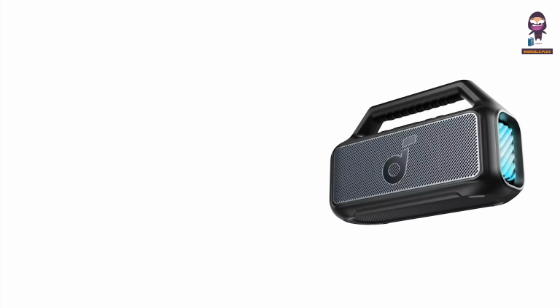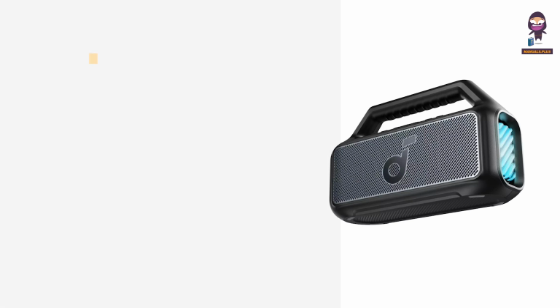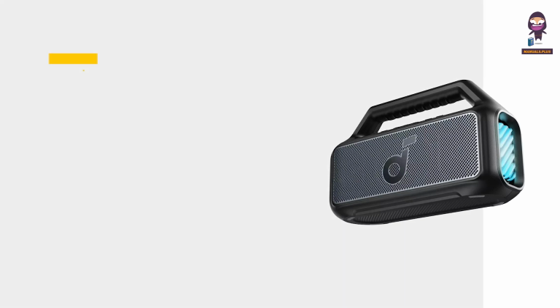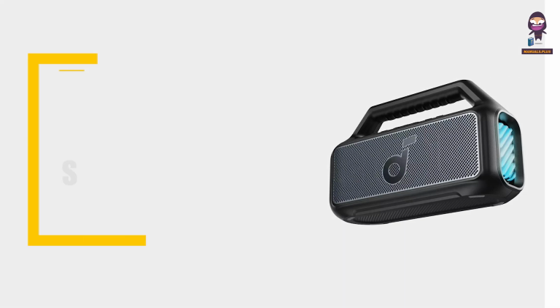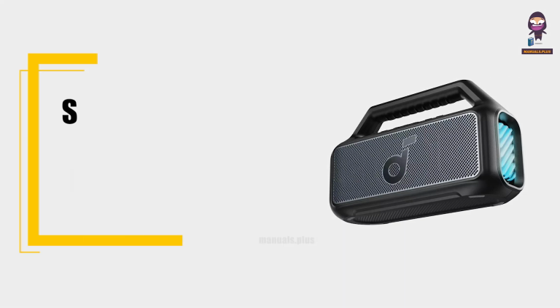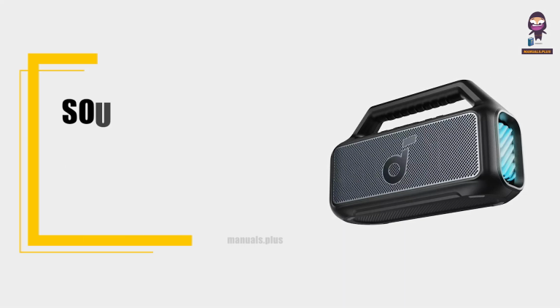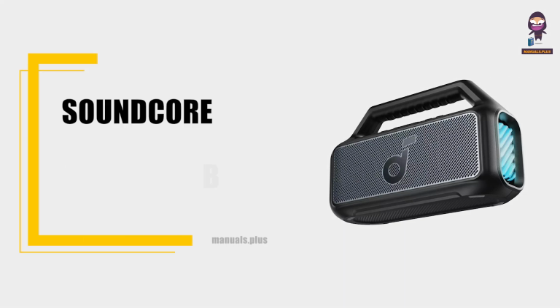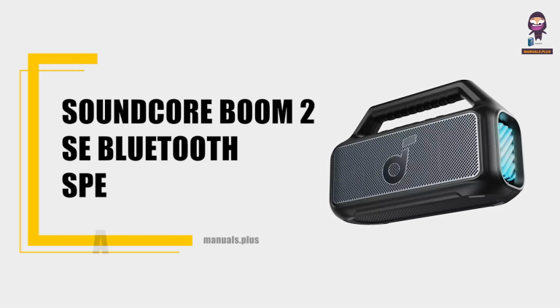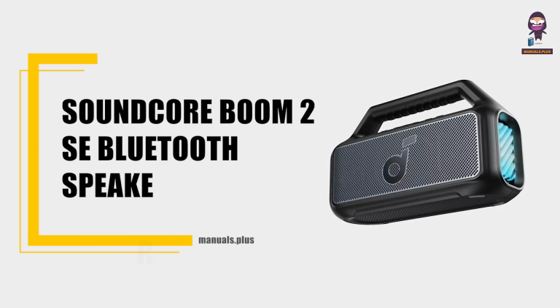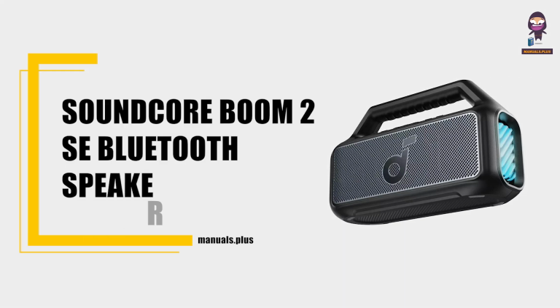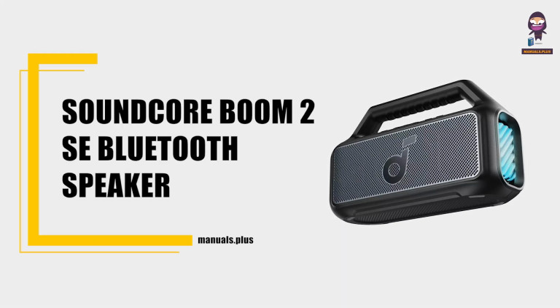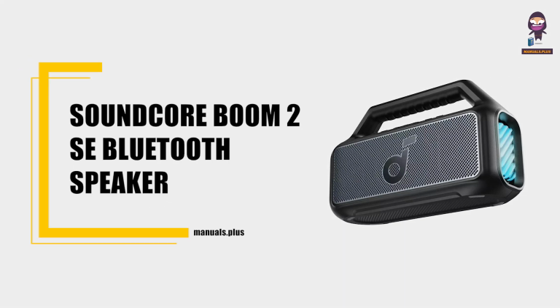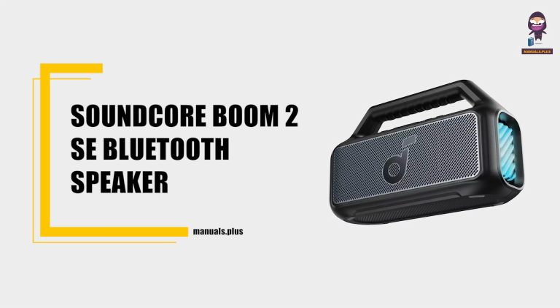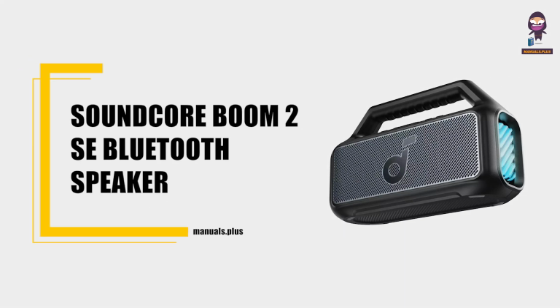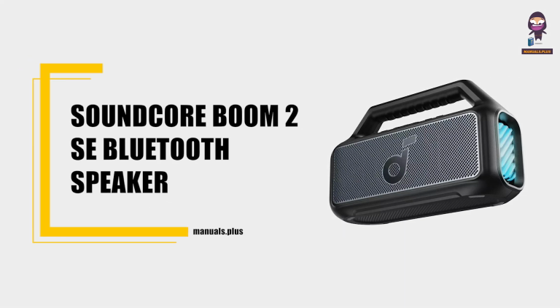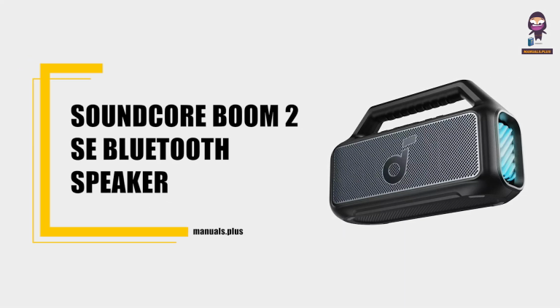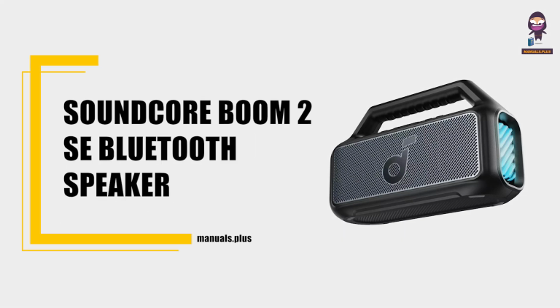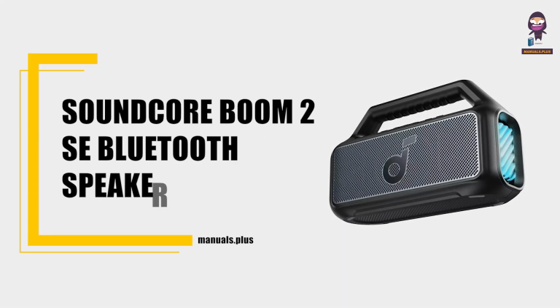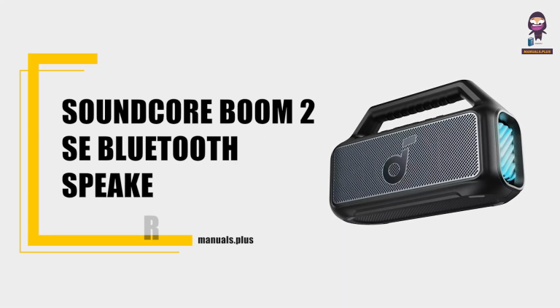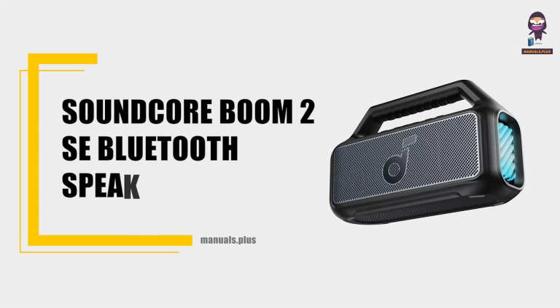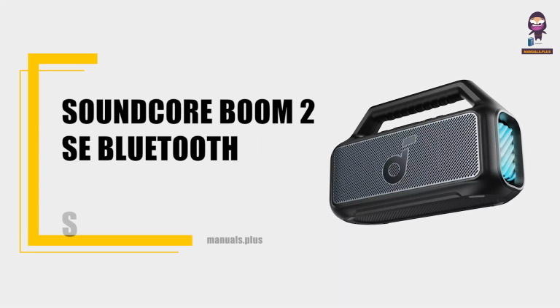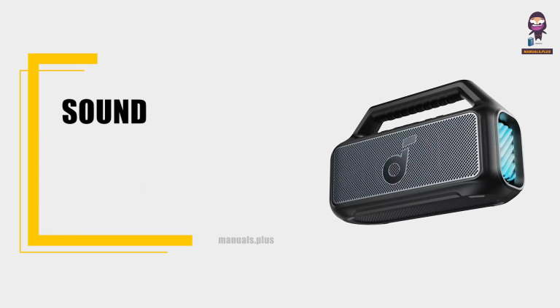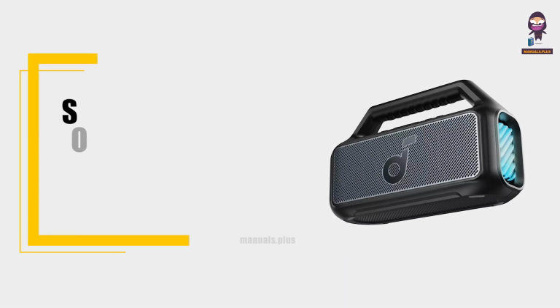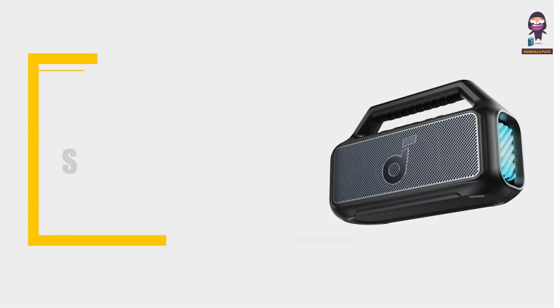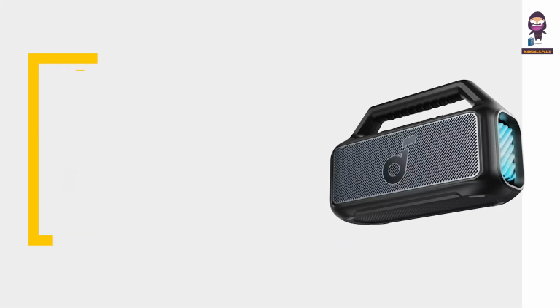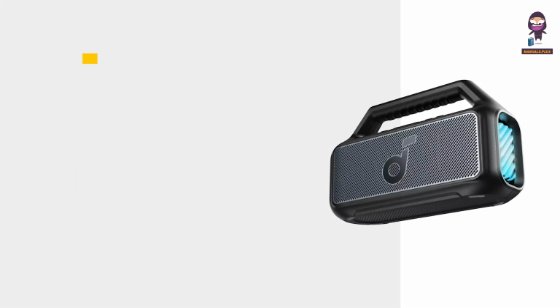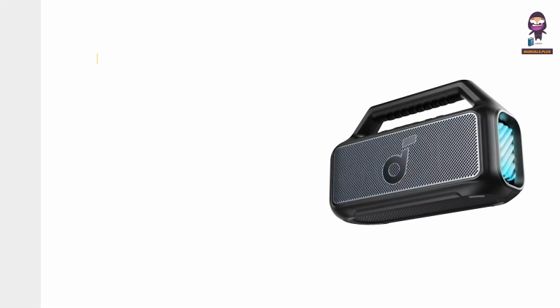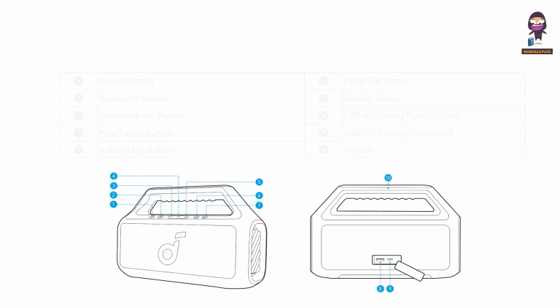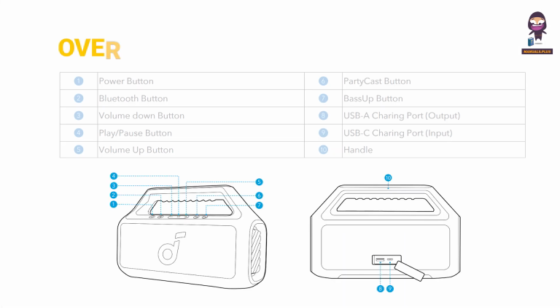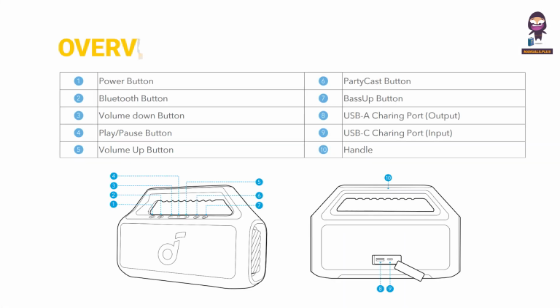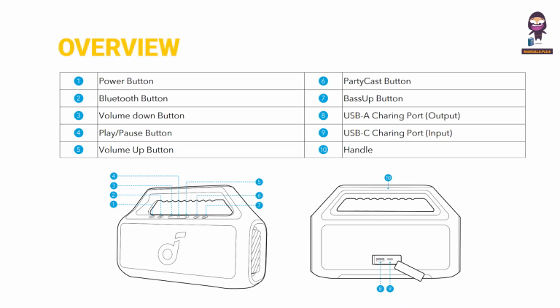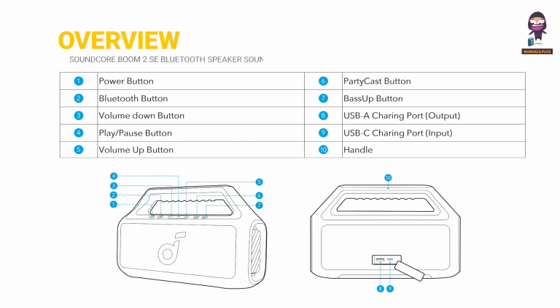Introducing the Soundcore Boom 2 SE Bluetooth Speaker User Manual. This video provides a full overview of the speaker's features and setup.